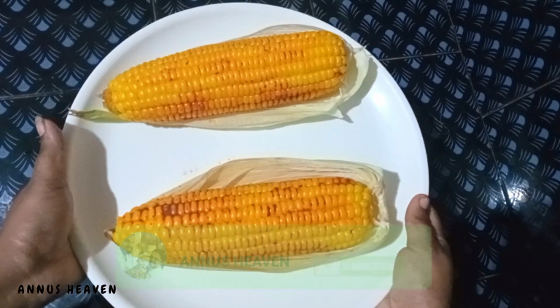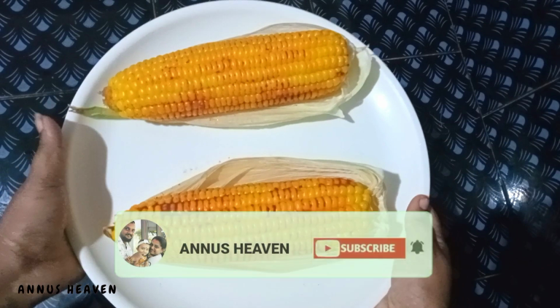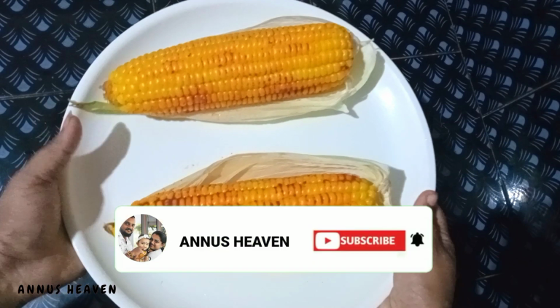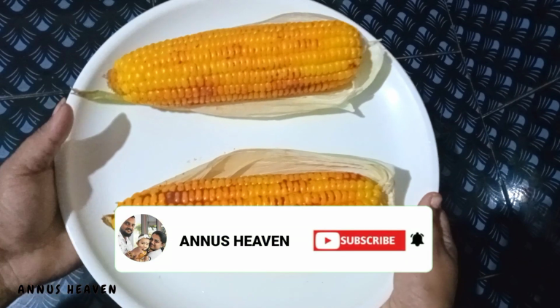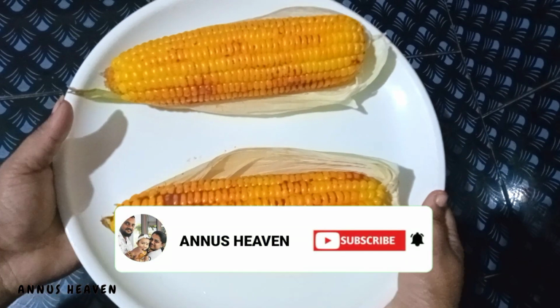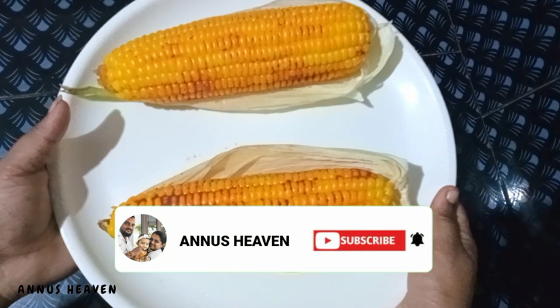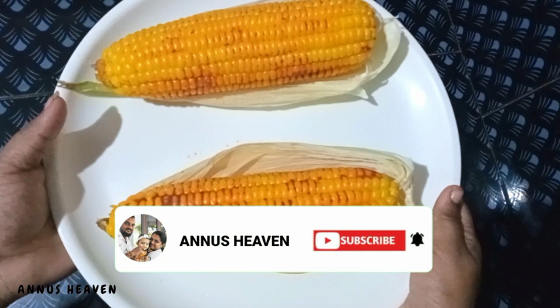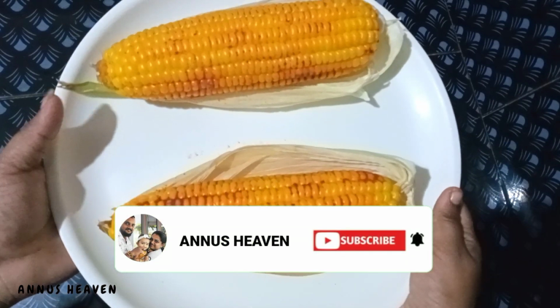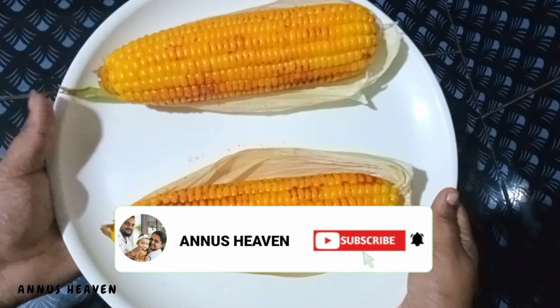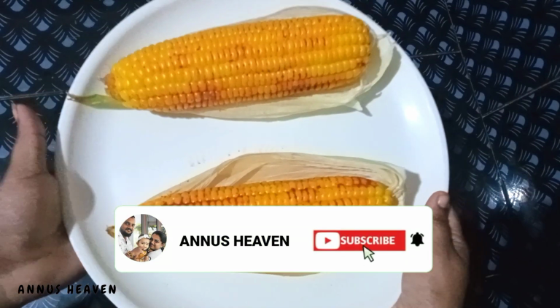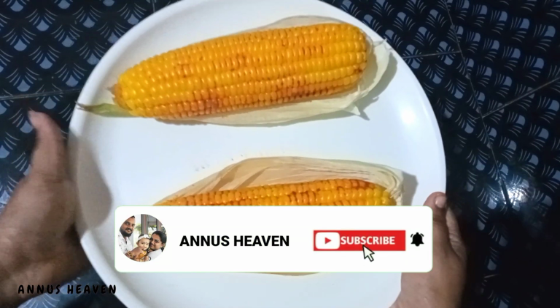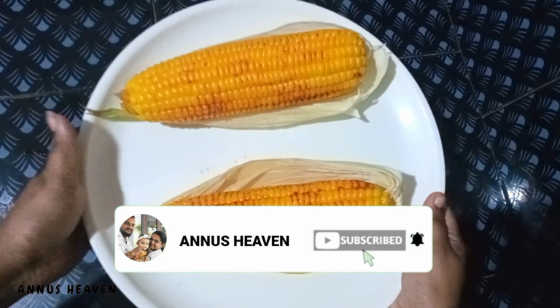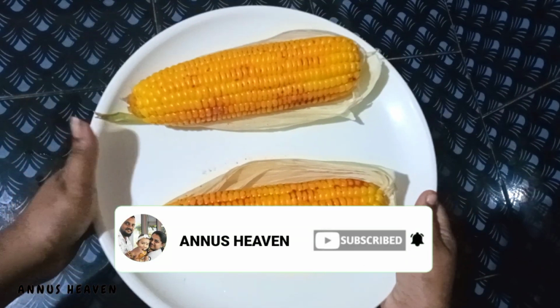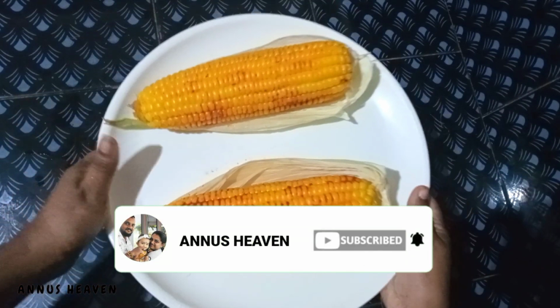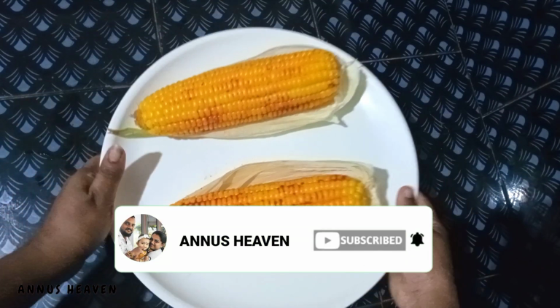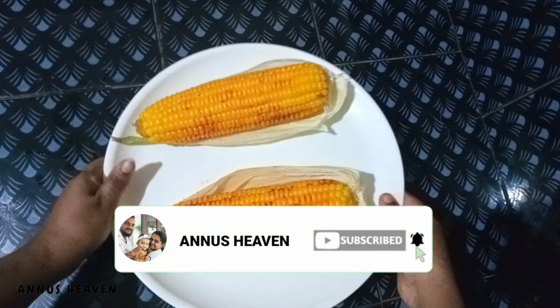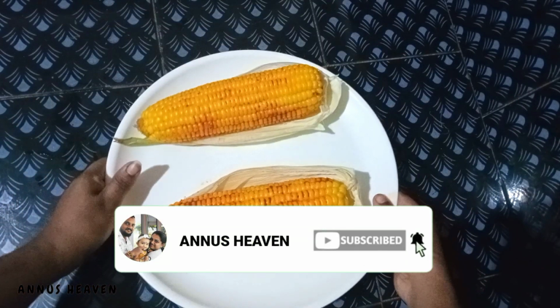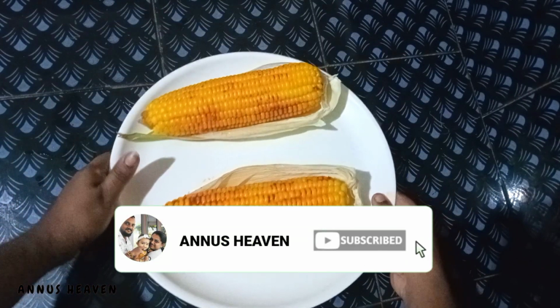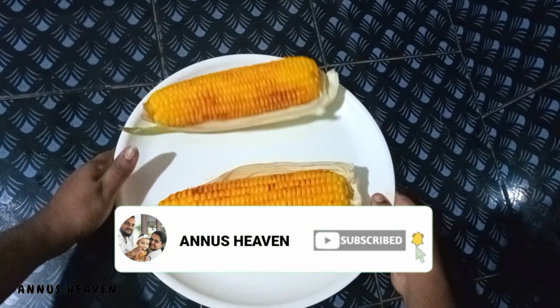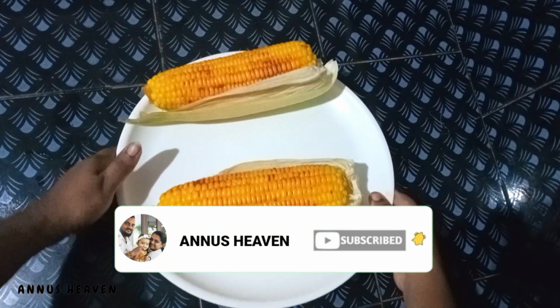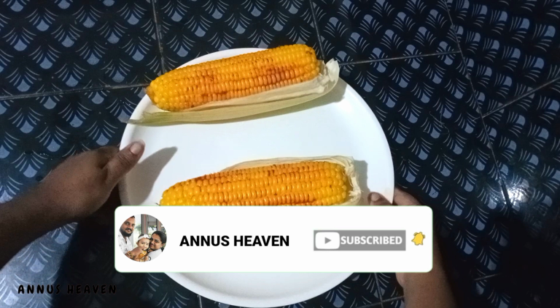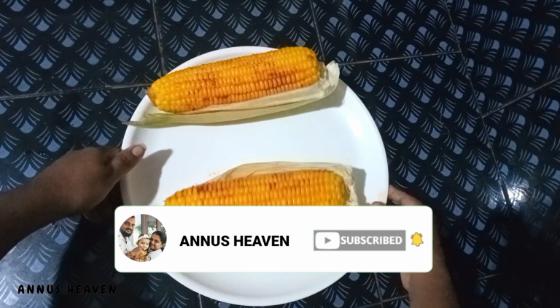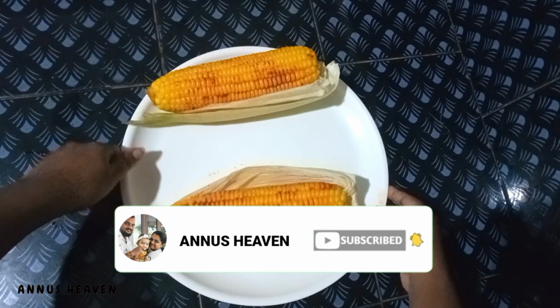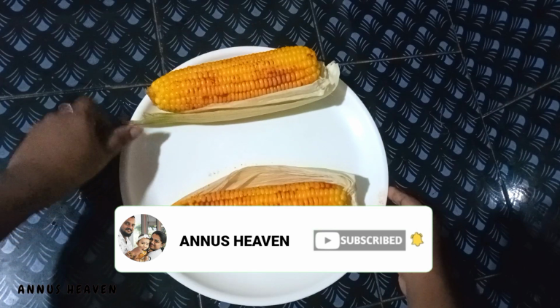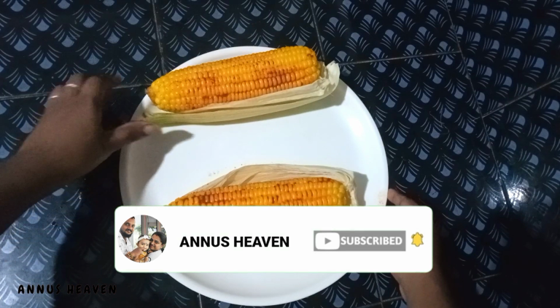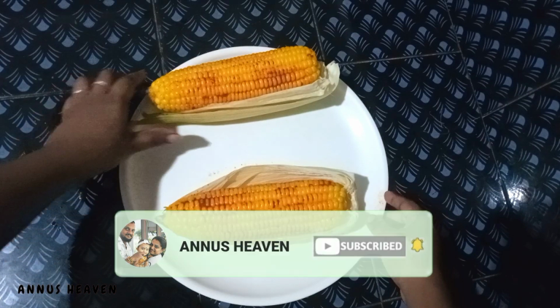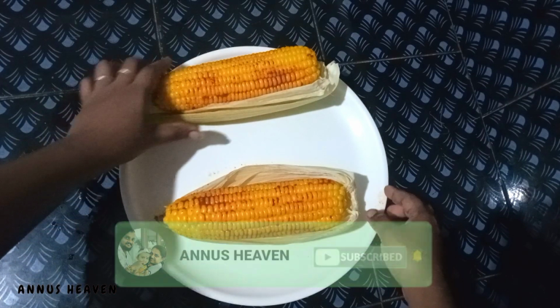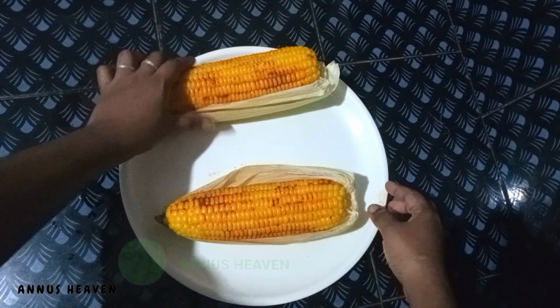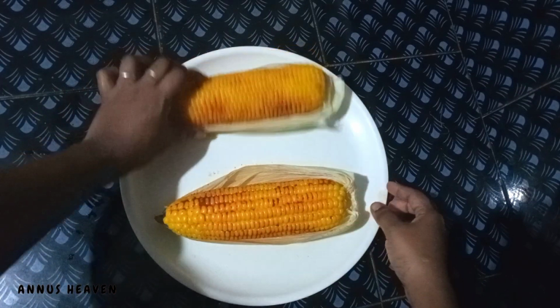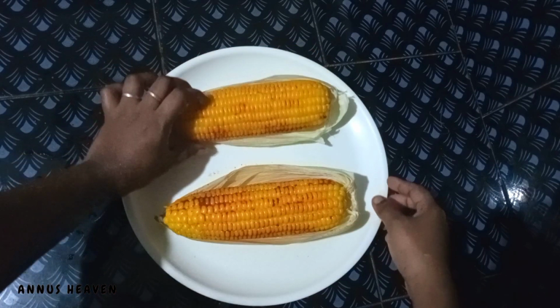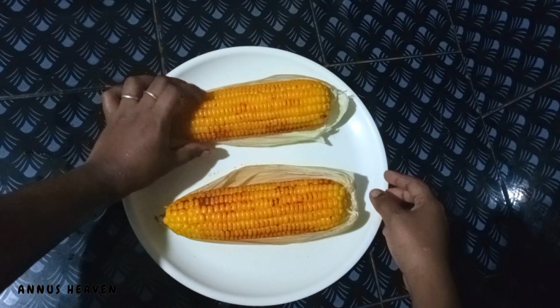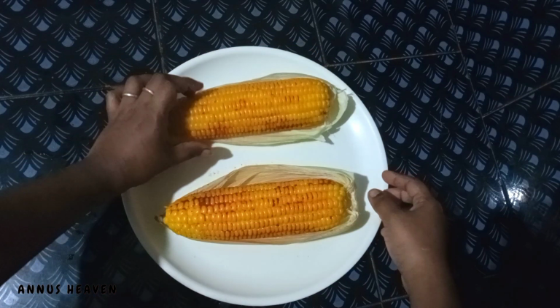If you are a fan of the channel, please press the bell button. If you are a fan of the video, please press the bell button.